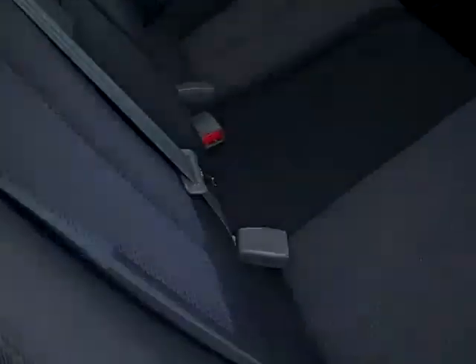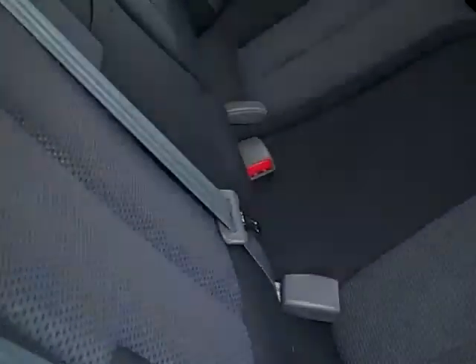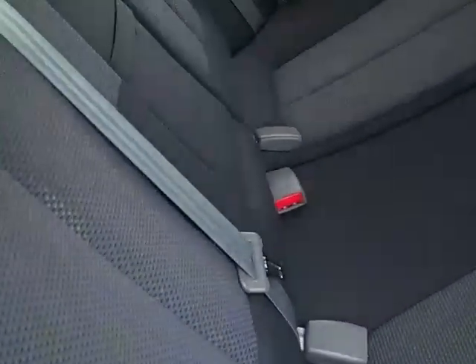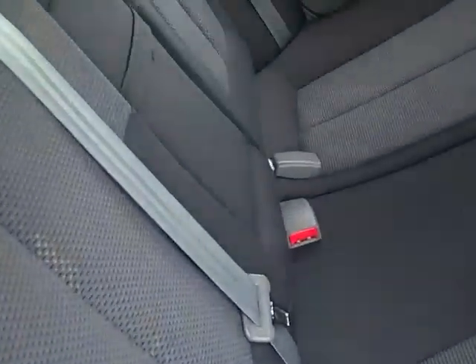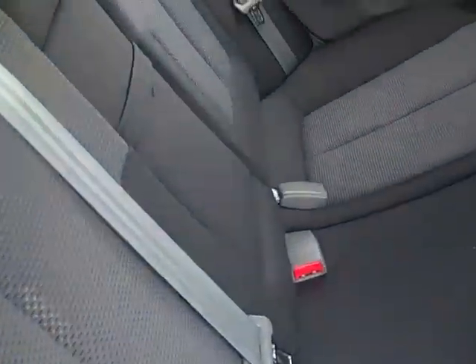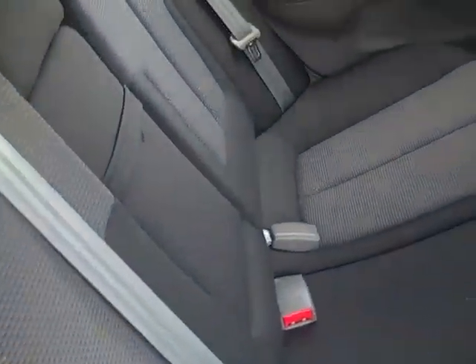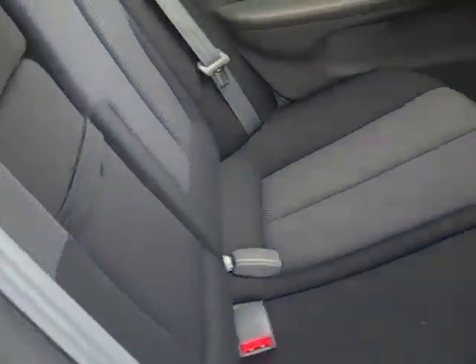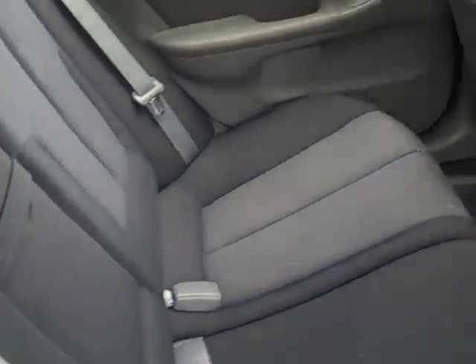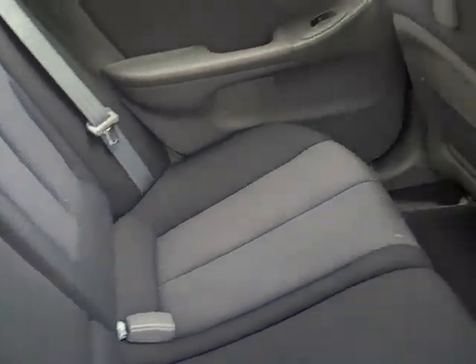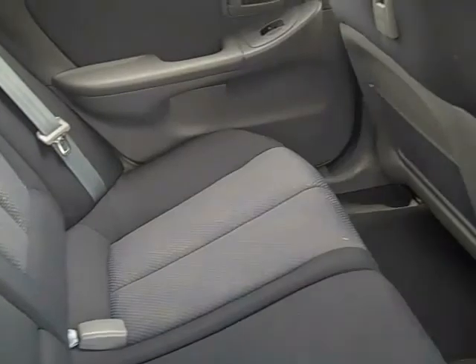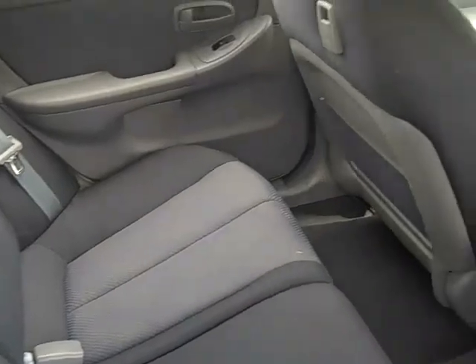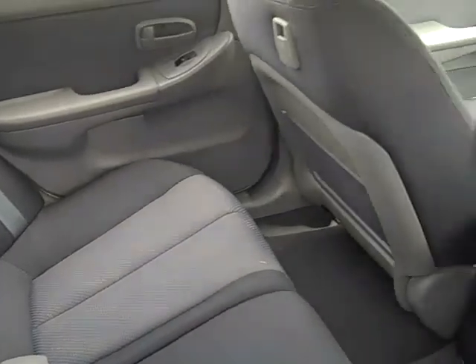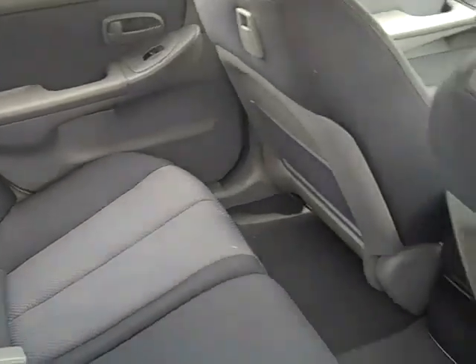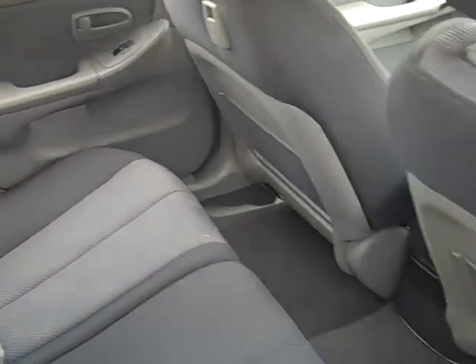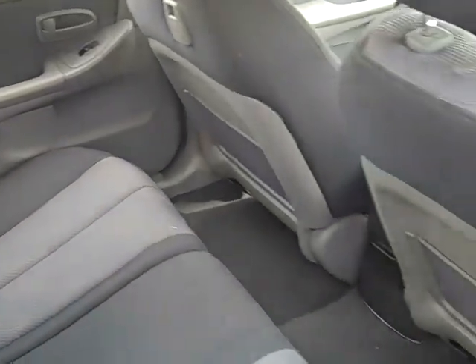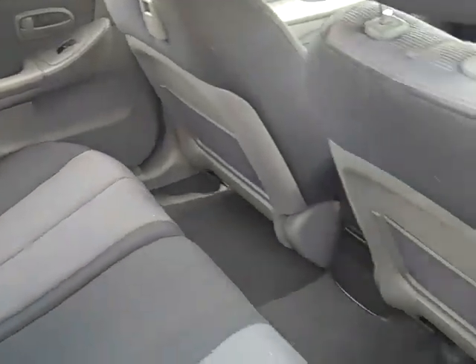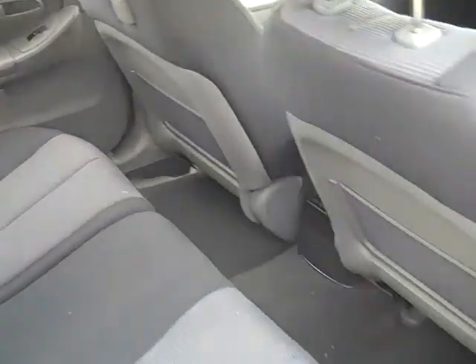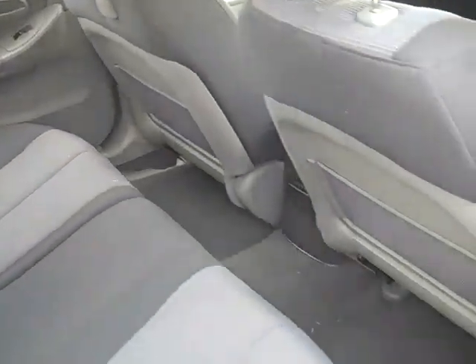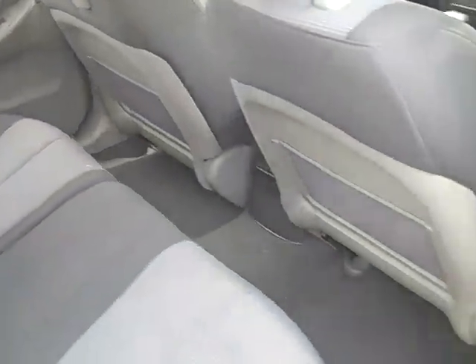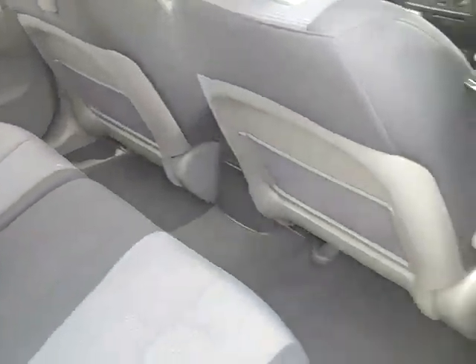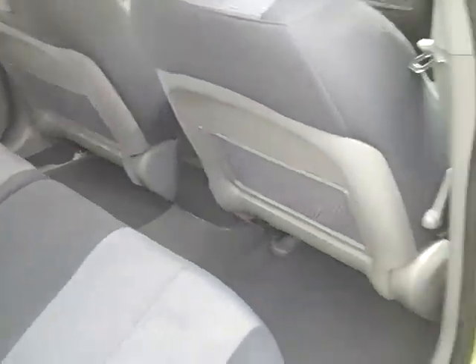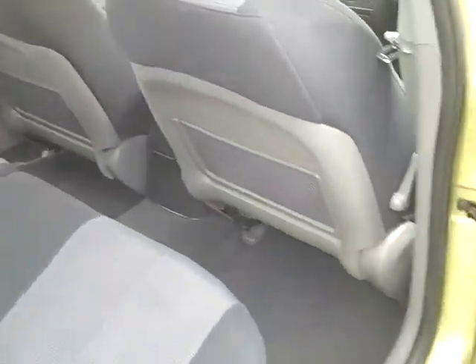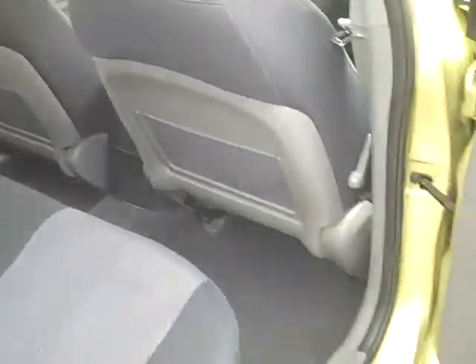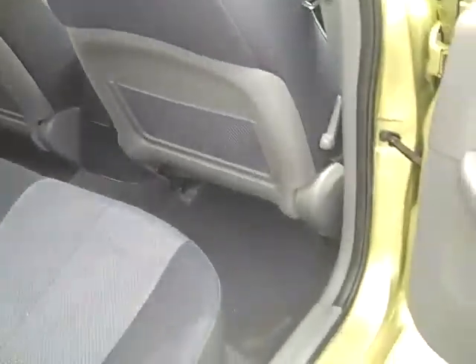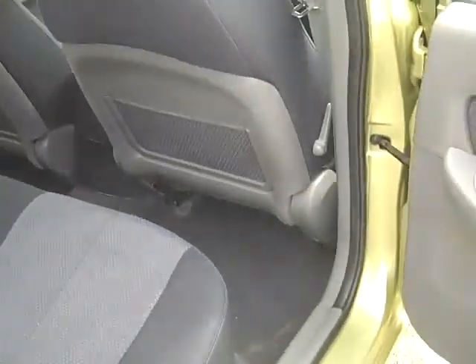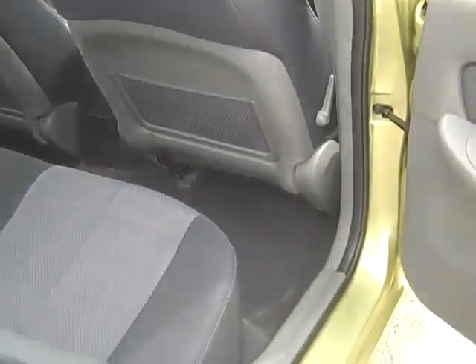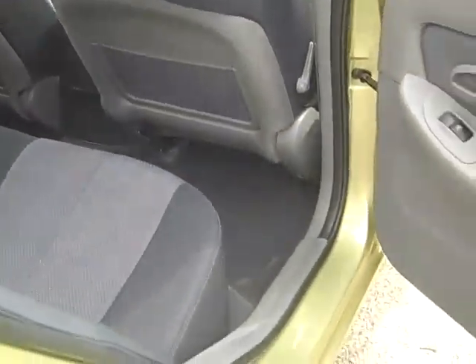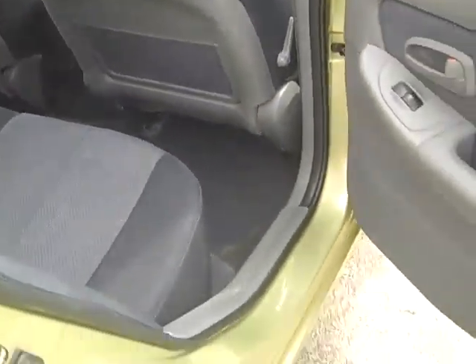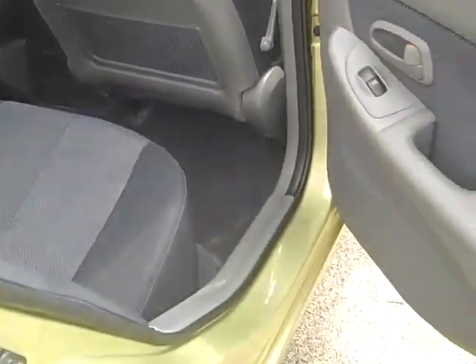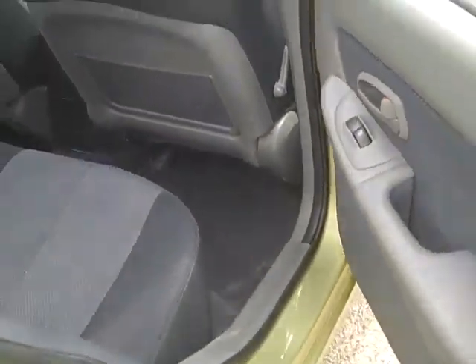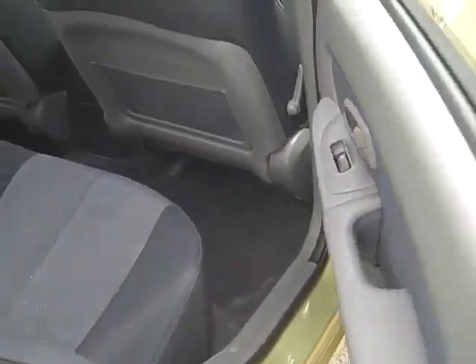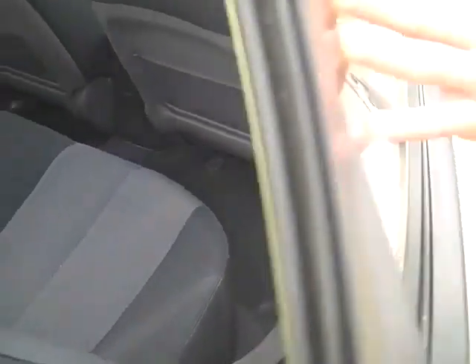Take a look in the rear of the vehicle. You can see that it has plenty of head room for your rear passengers and it also has power windows all around.